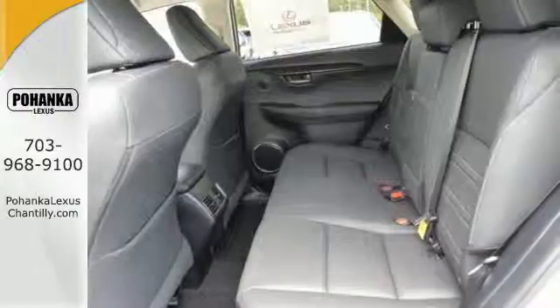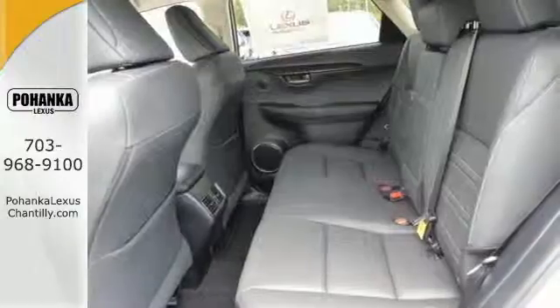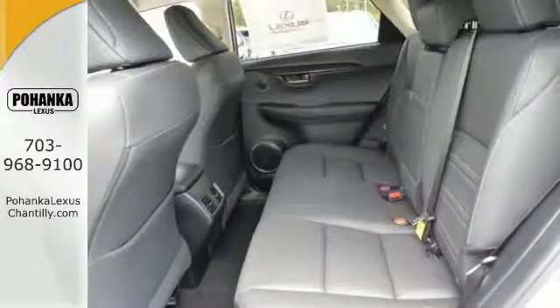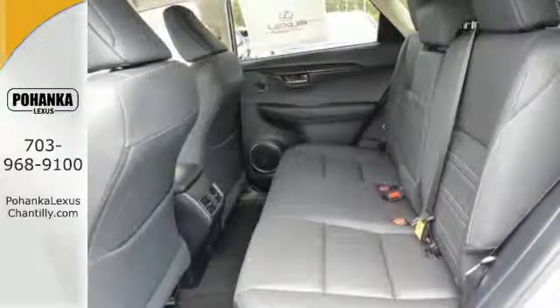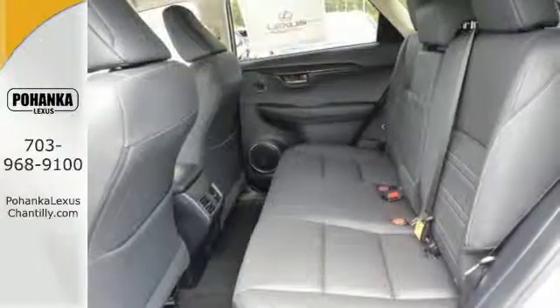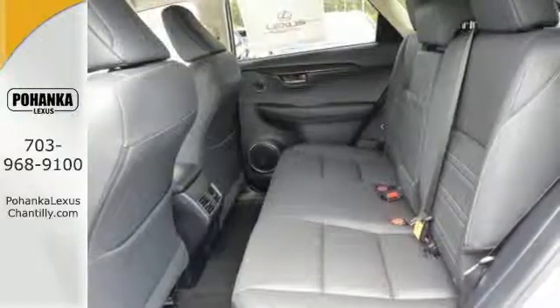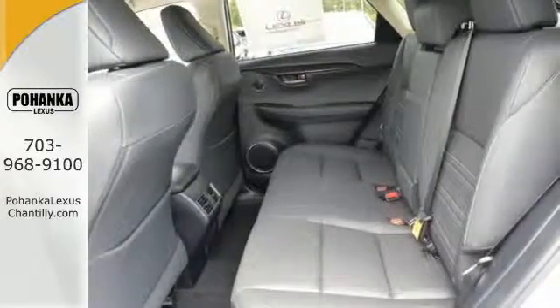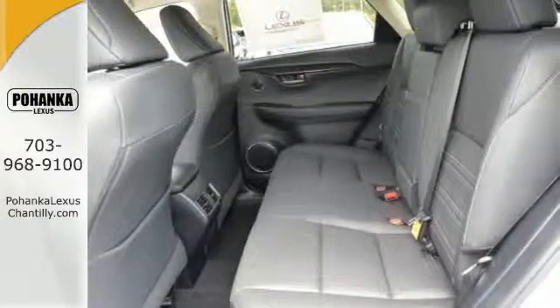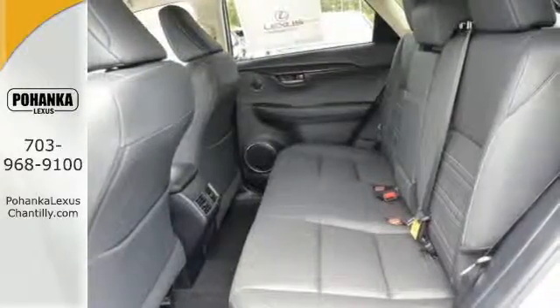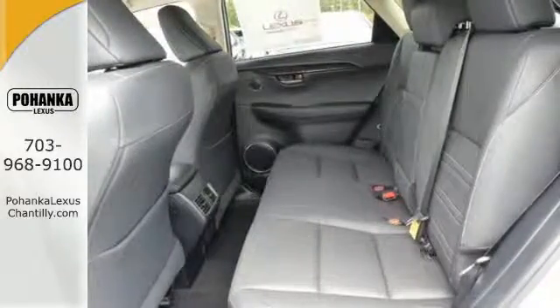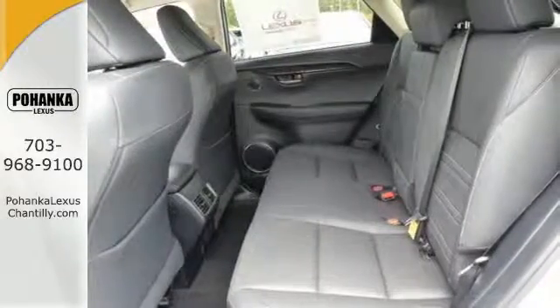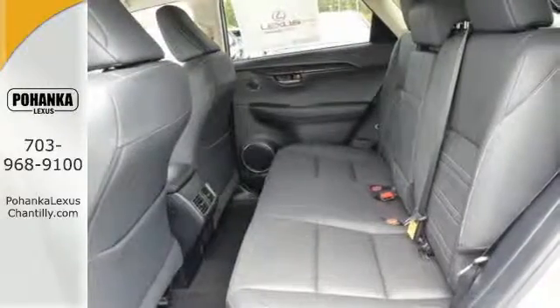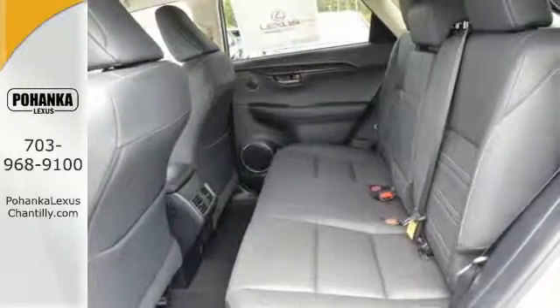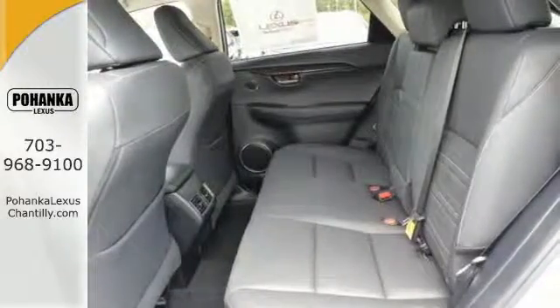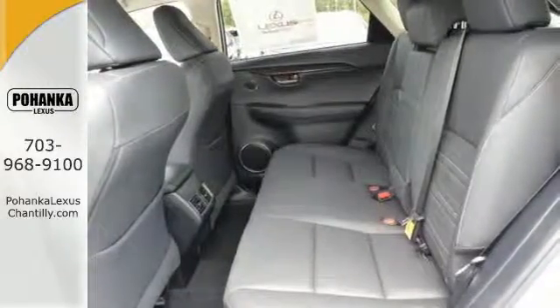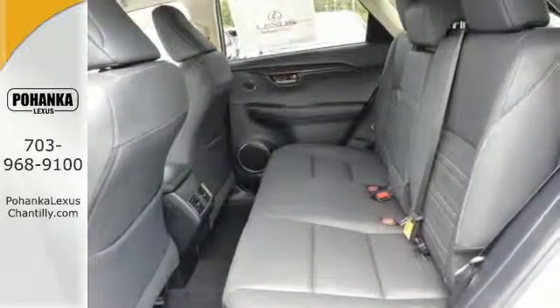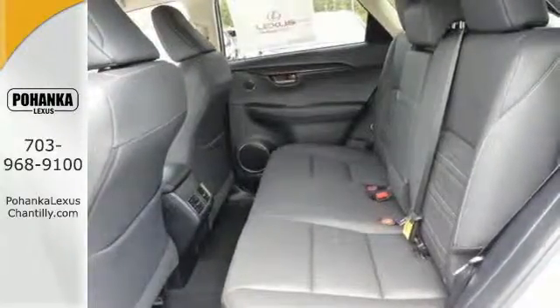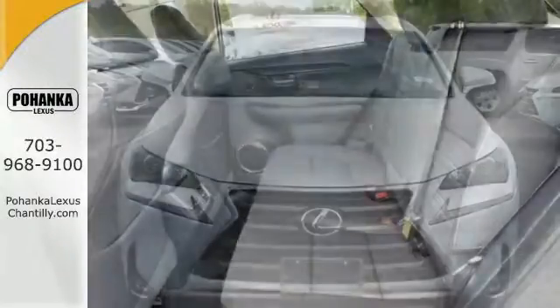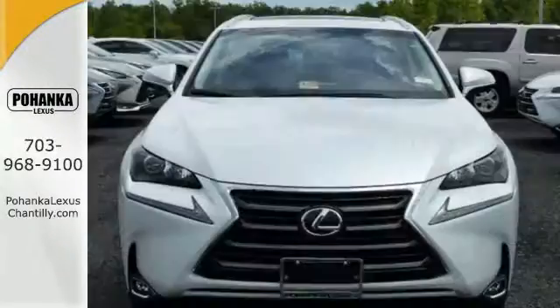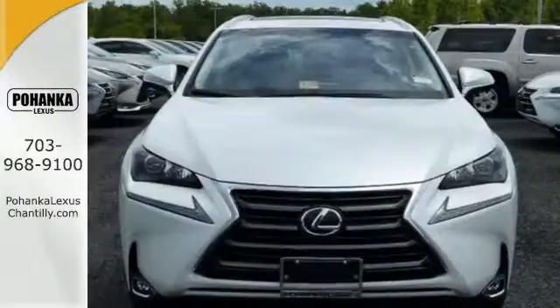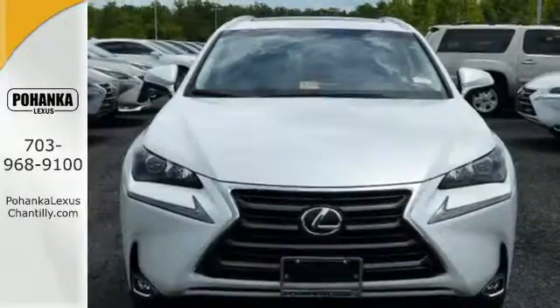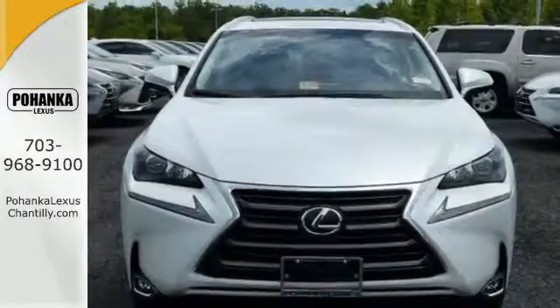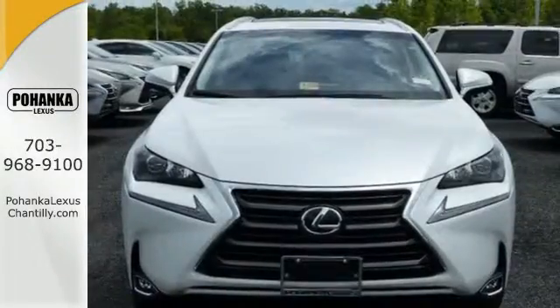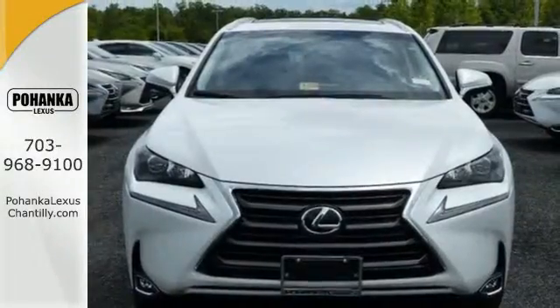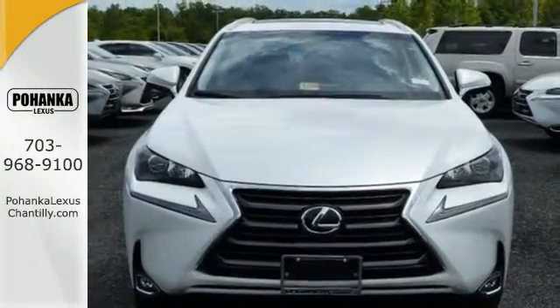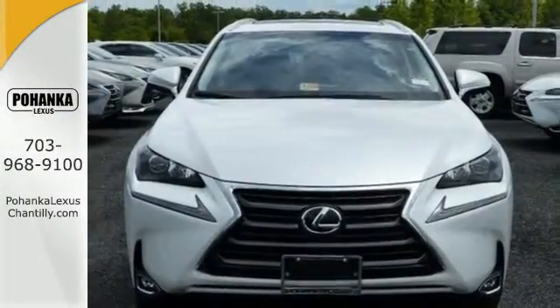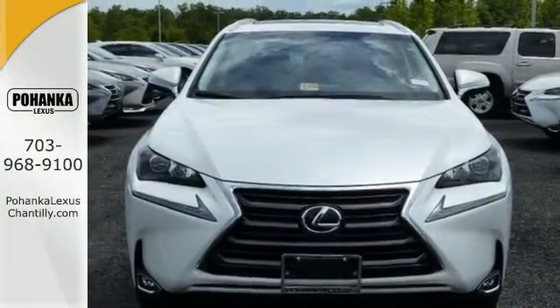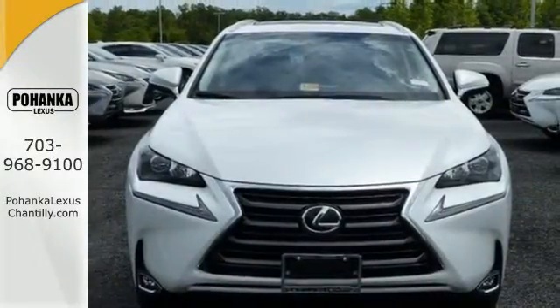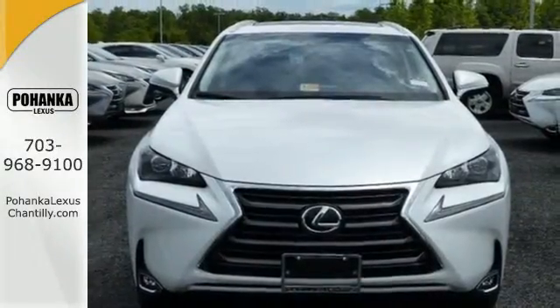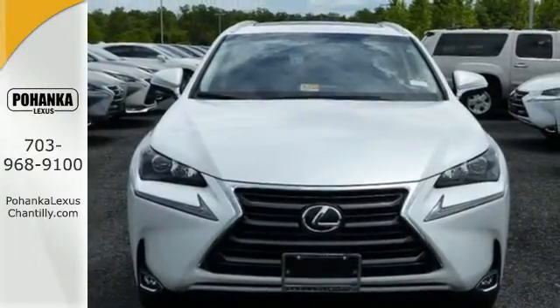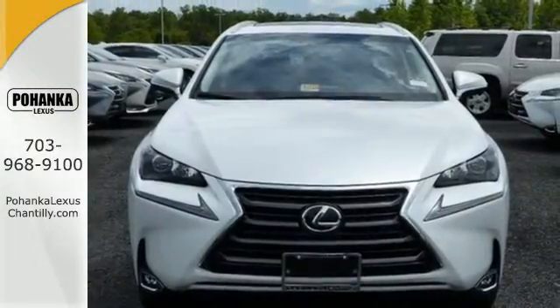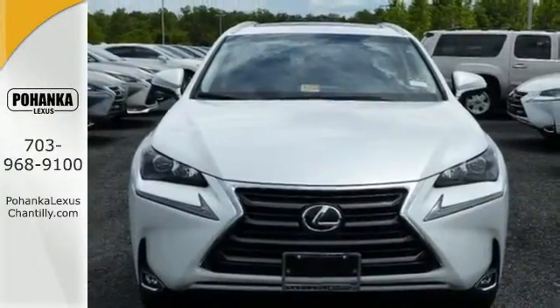Reign supreme over the urban jungle from your mobile throne. Test drive this Lexus today.